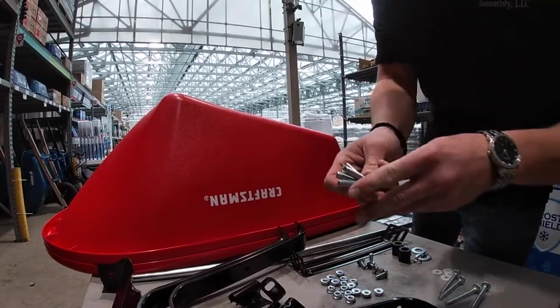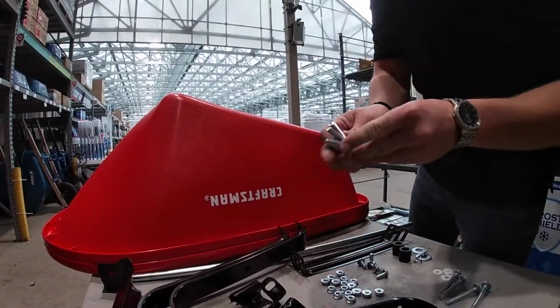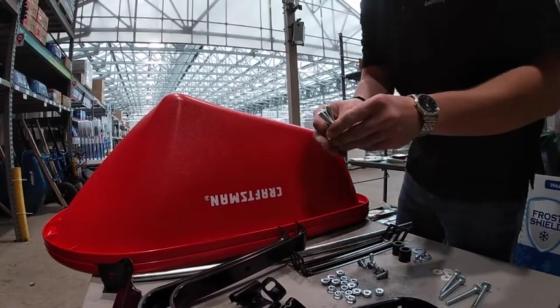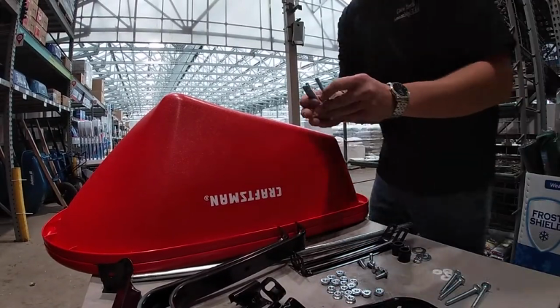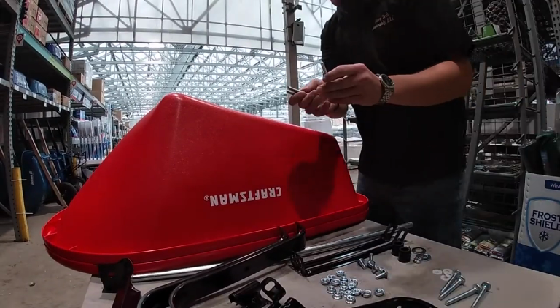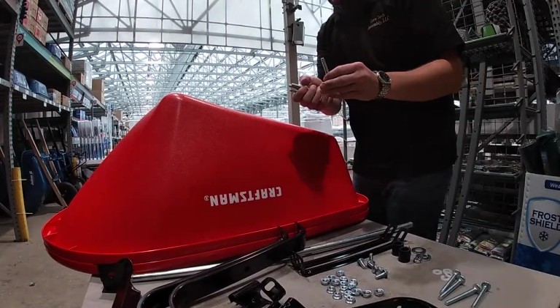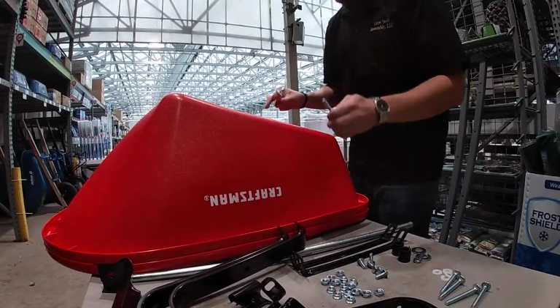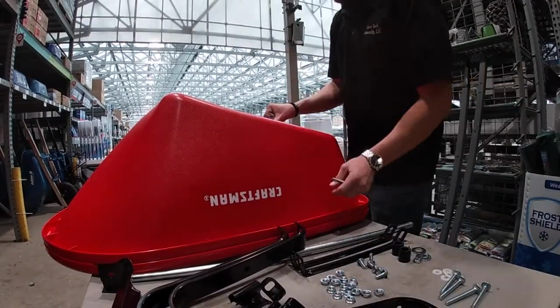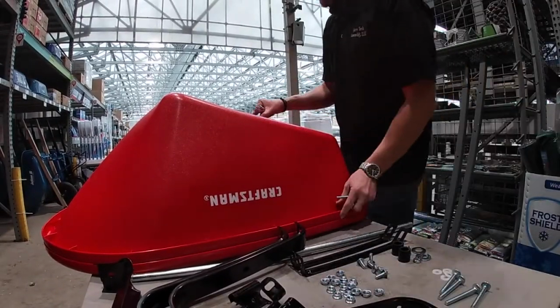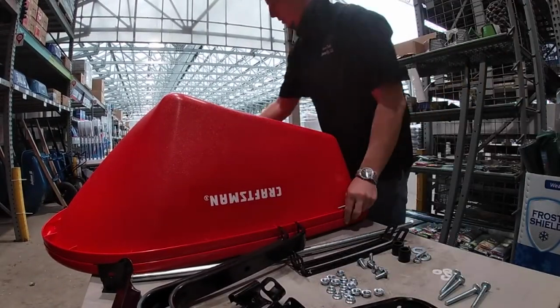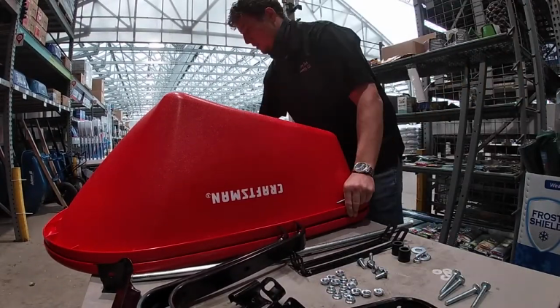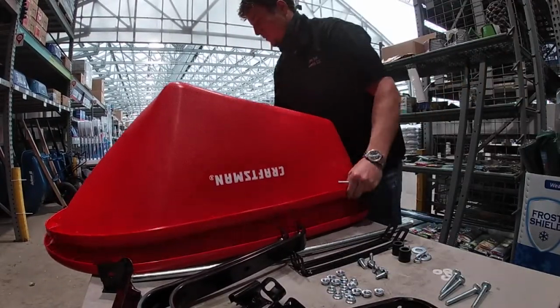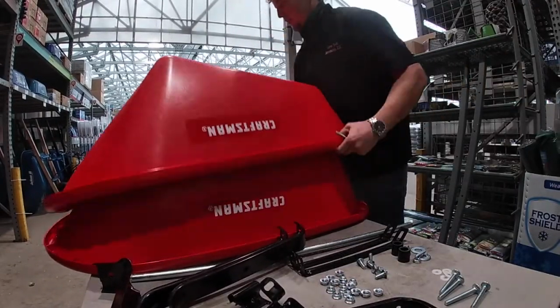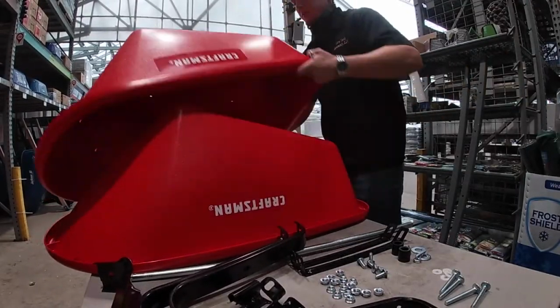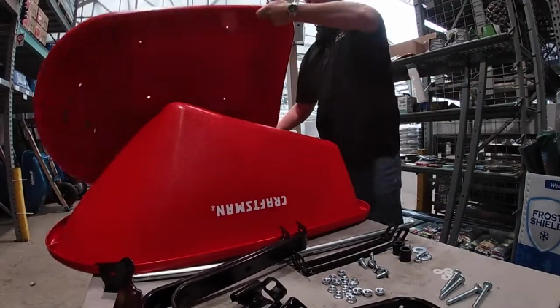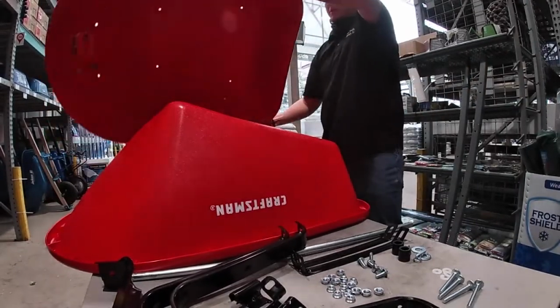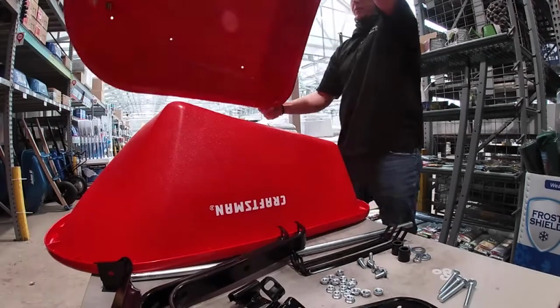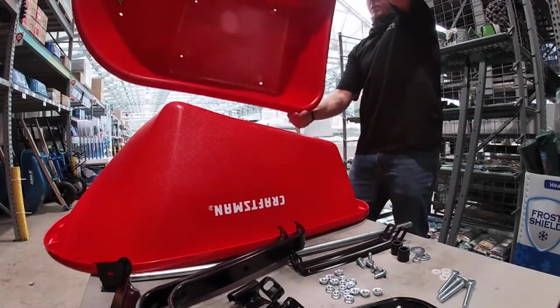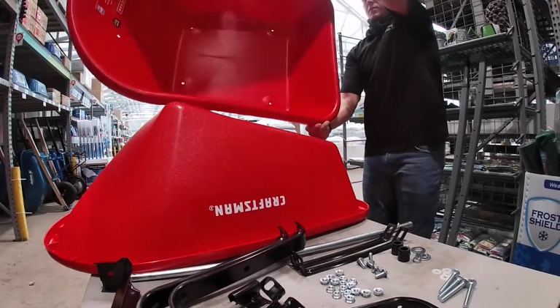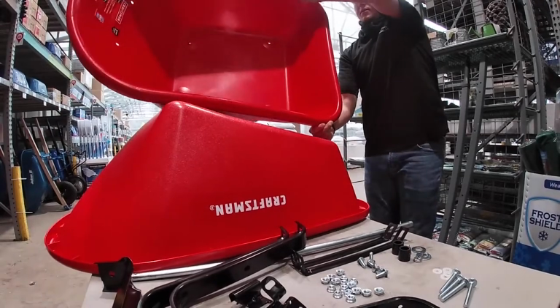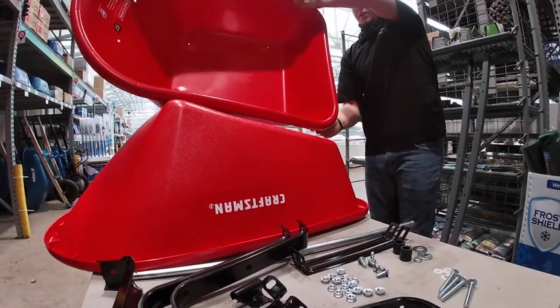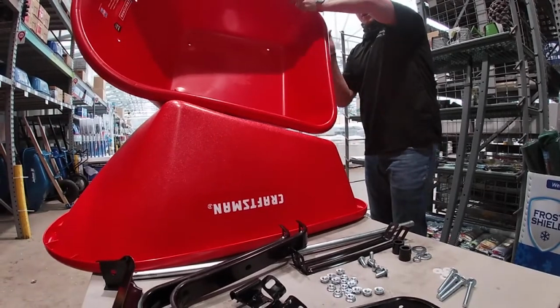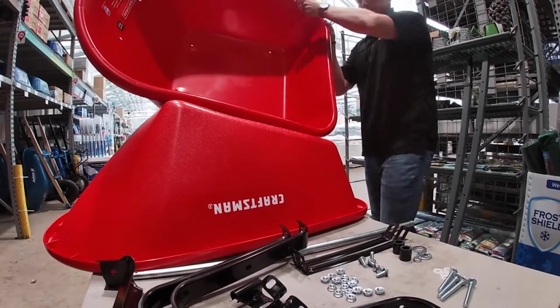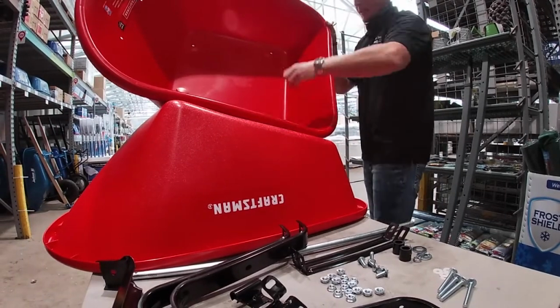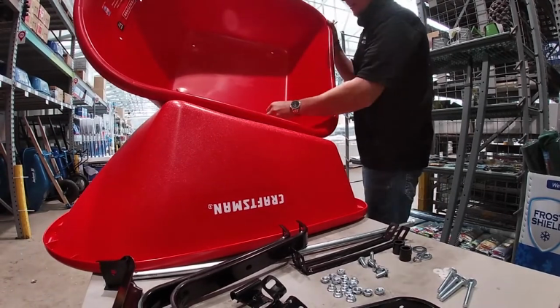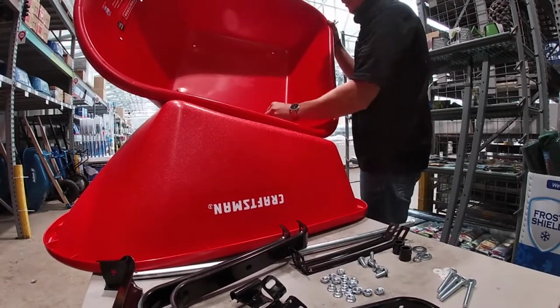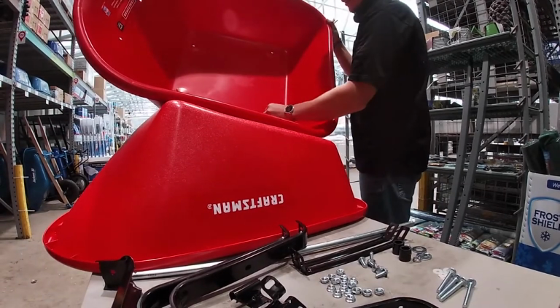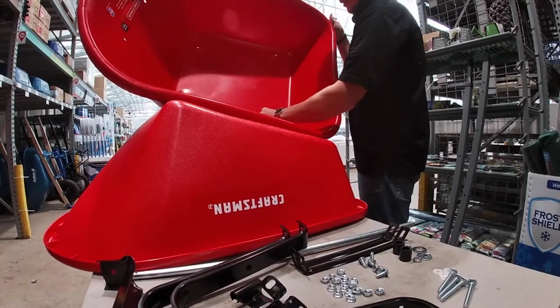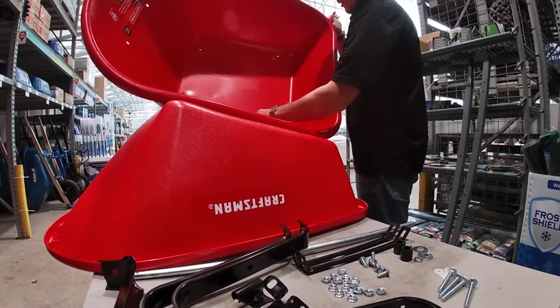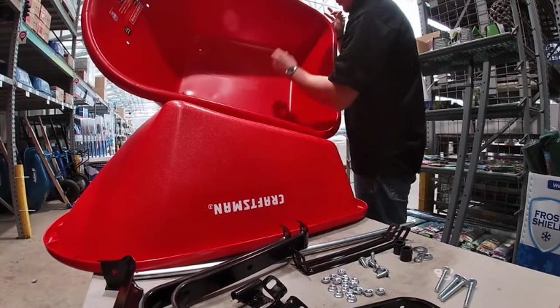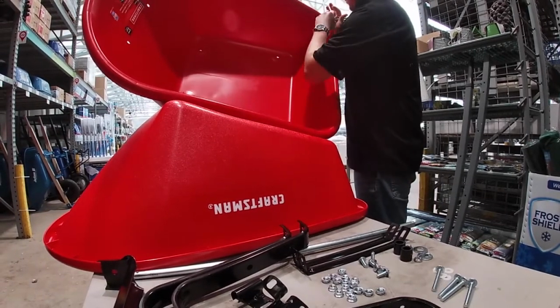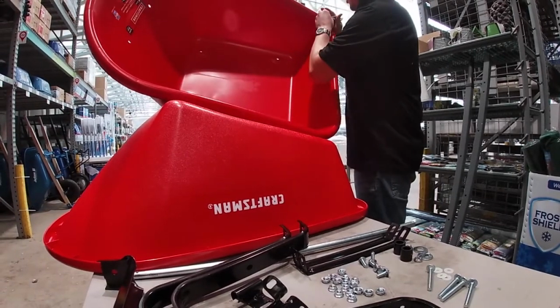Take the four longest bolts, put the bucket on the side, and put them through.